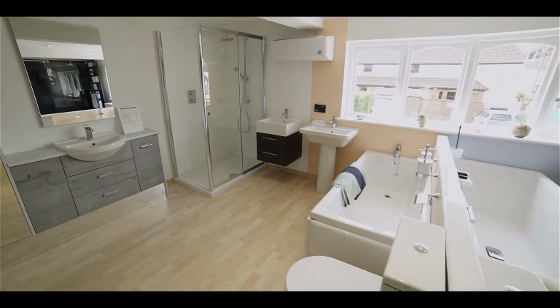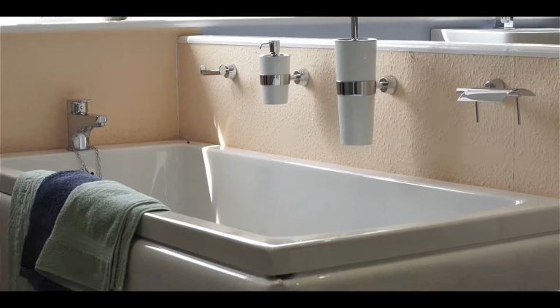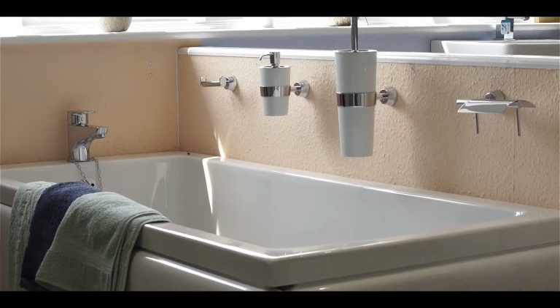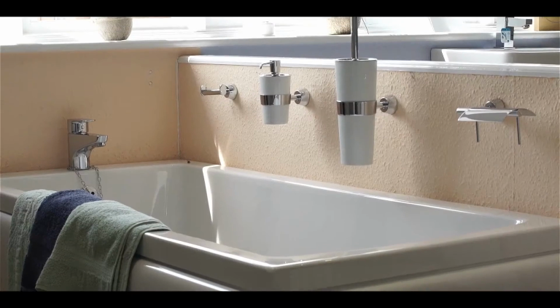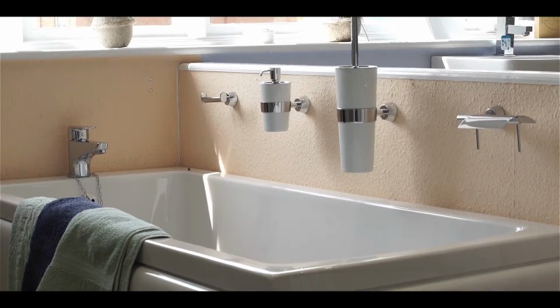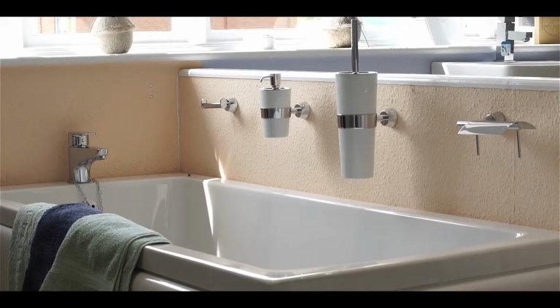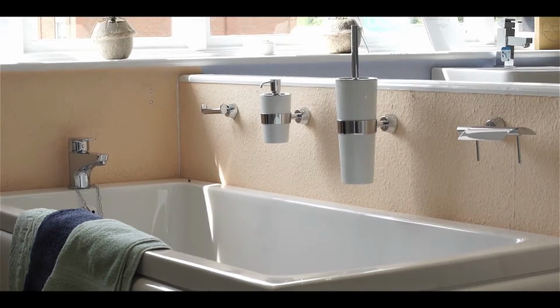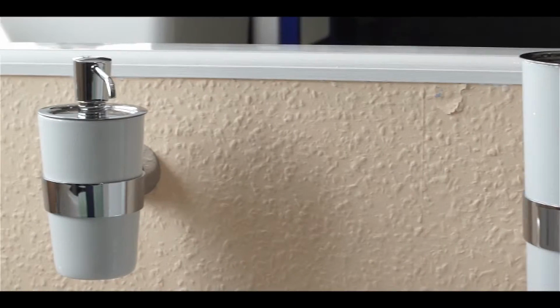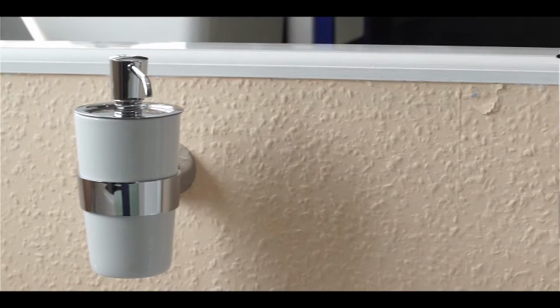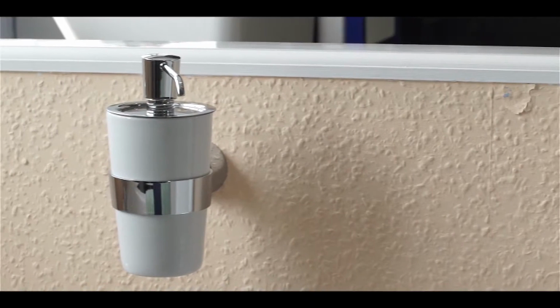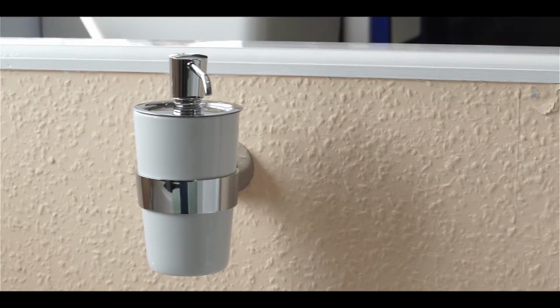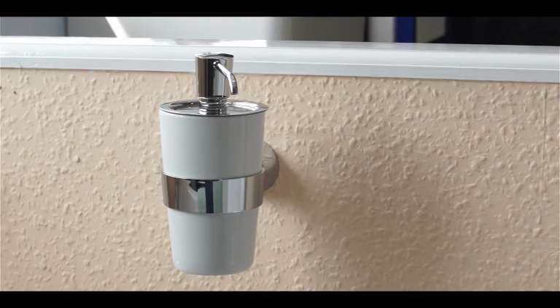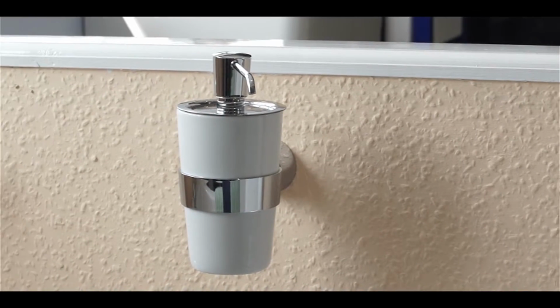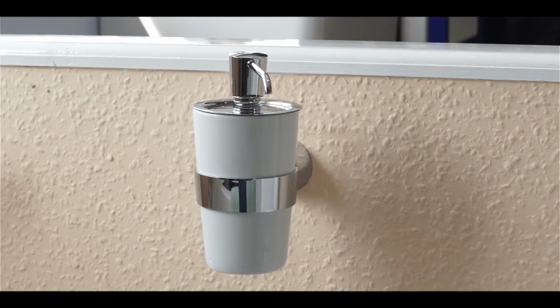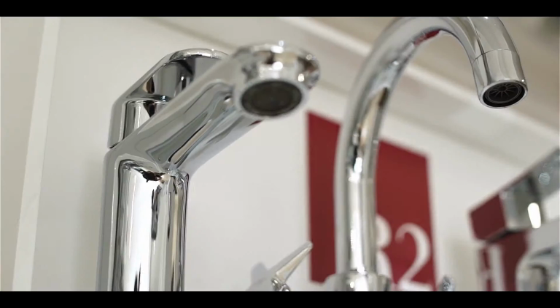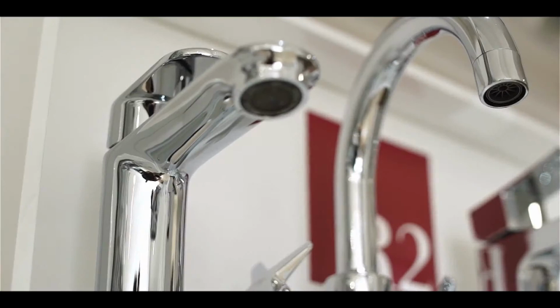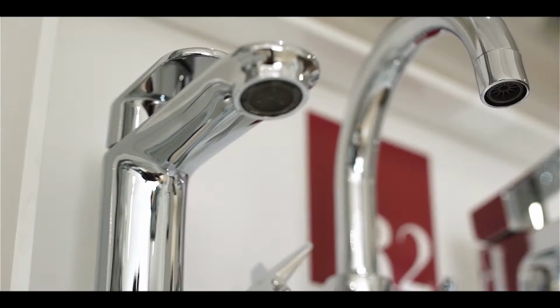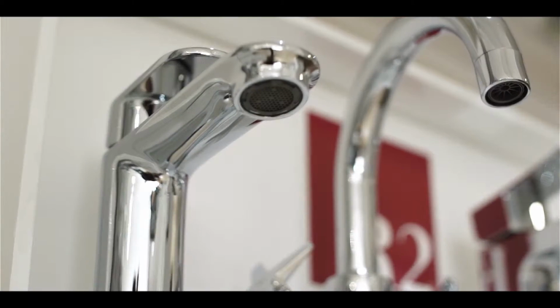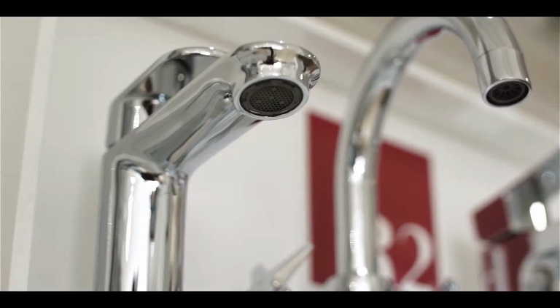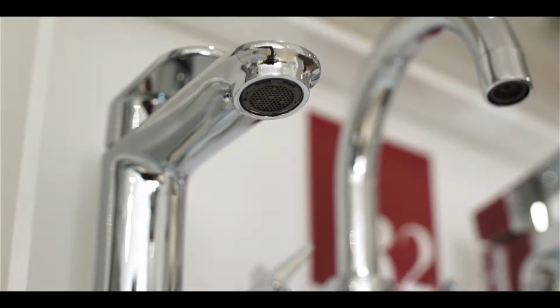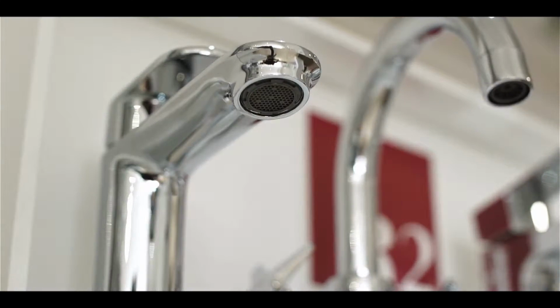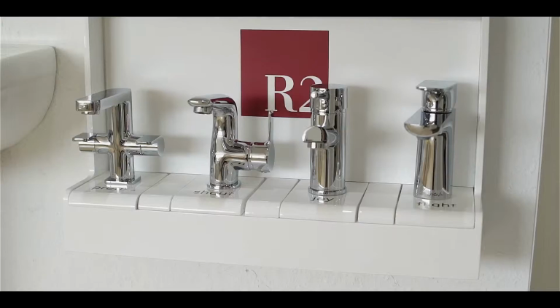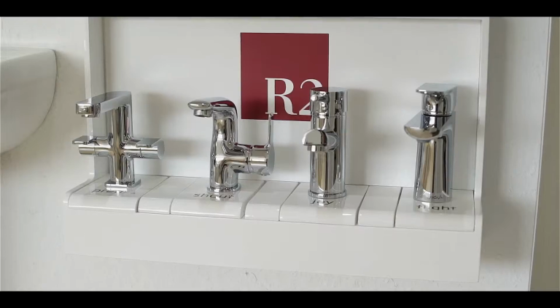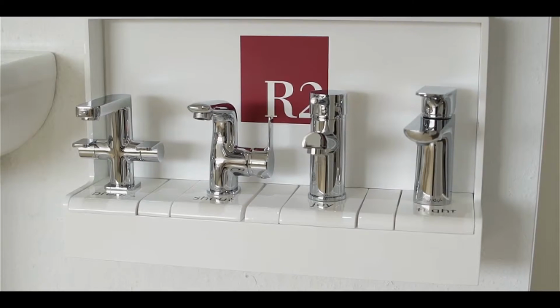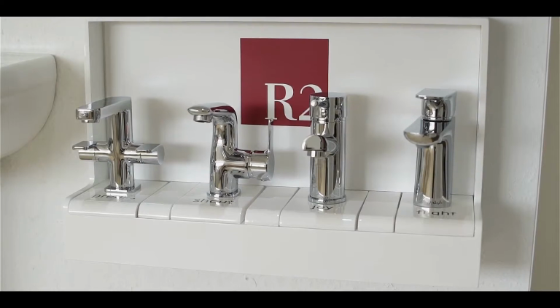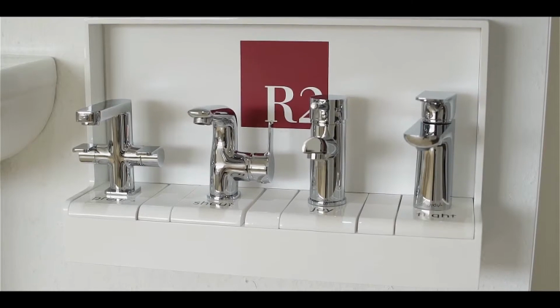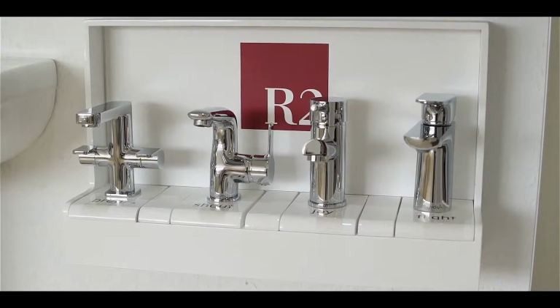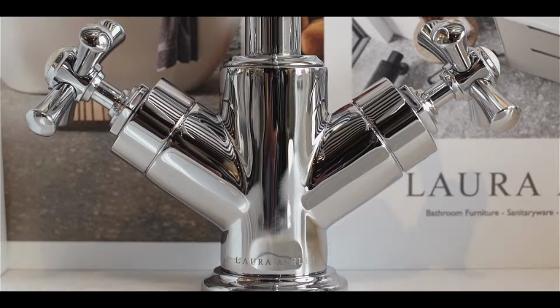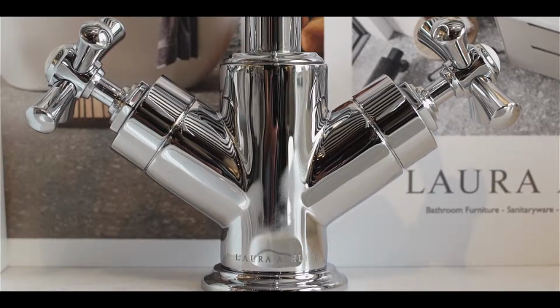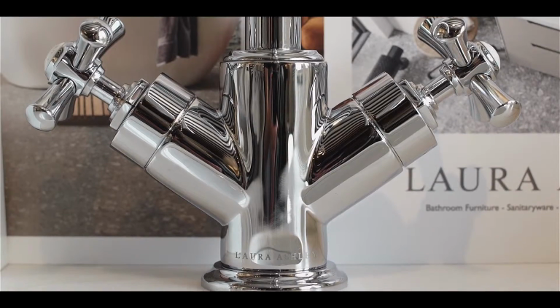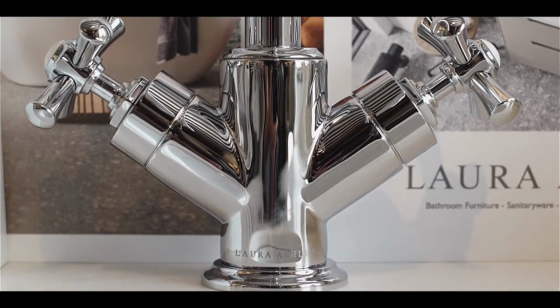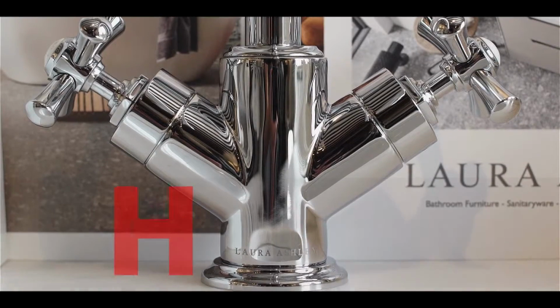Conveniently located in Beccles, our Wellstock showroom displays our latest products from the best manufacturers in the business.